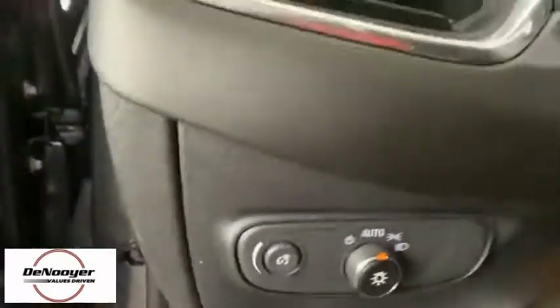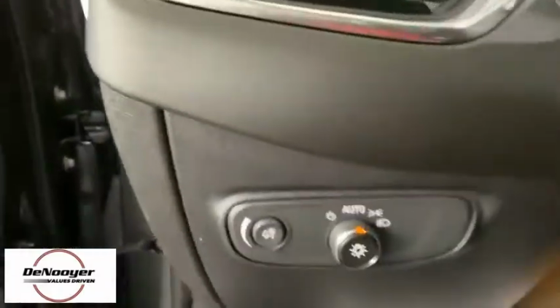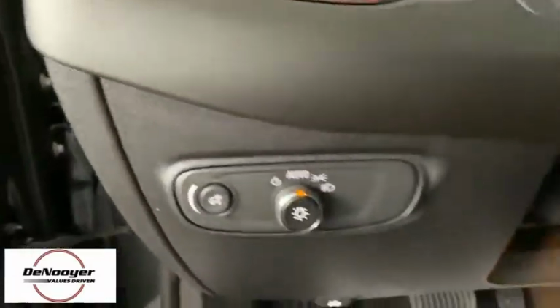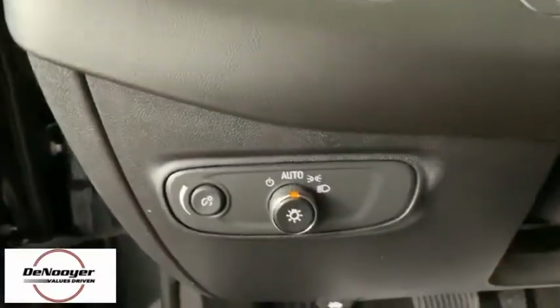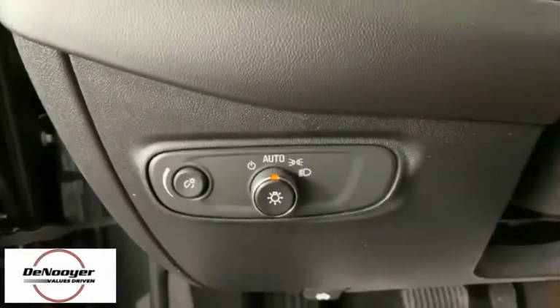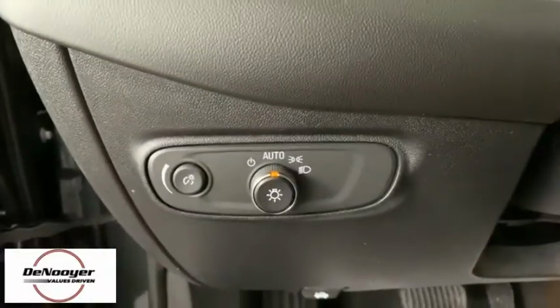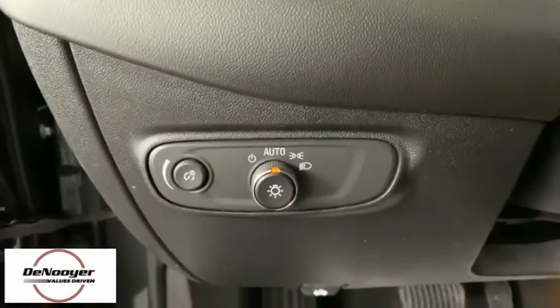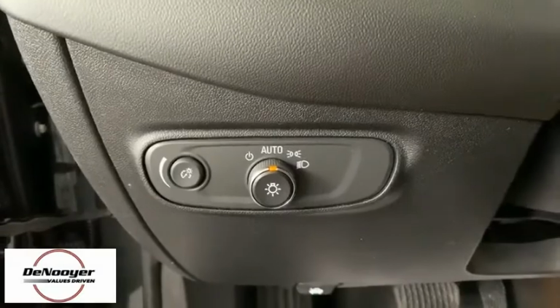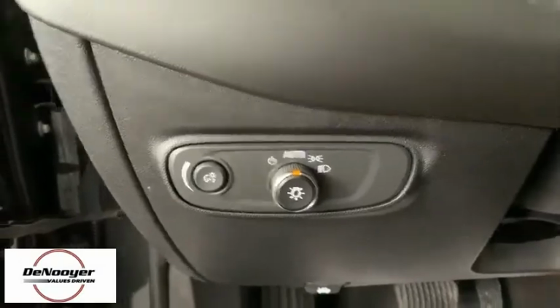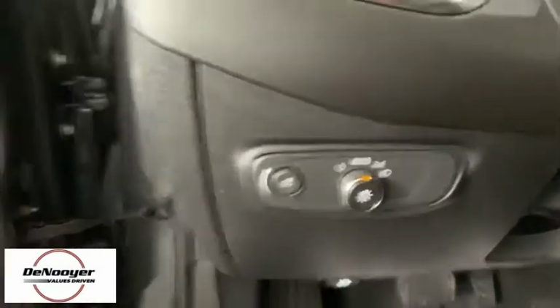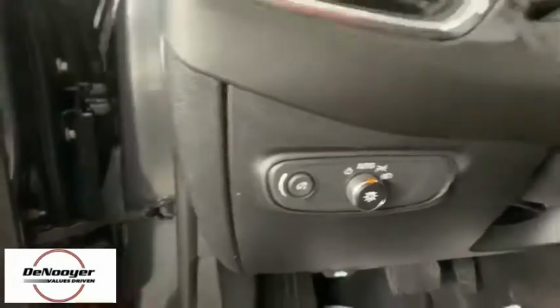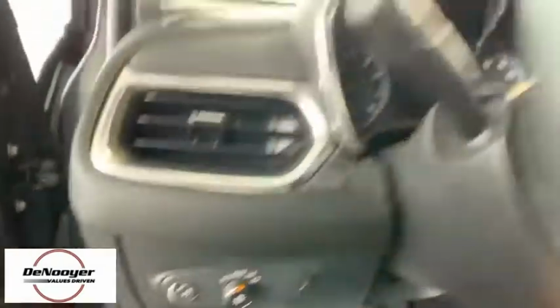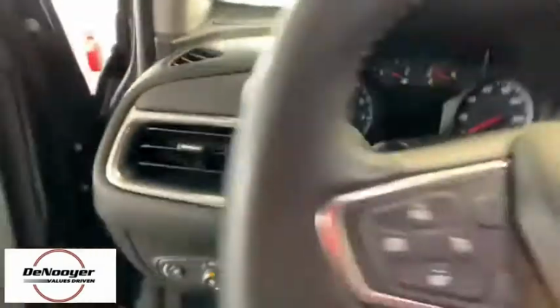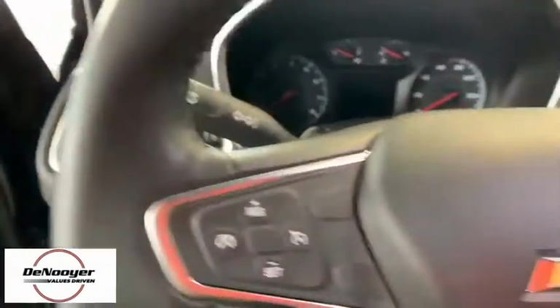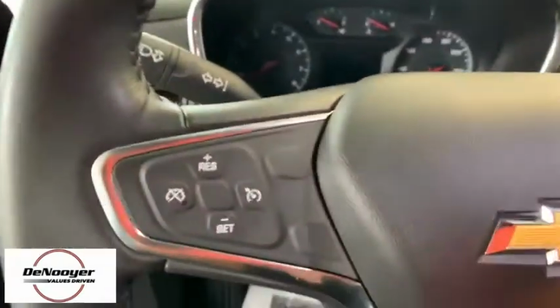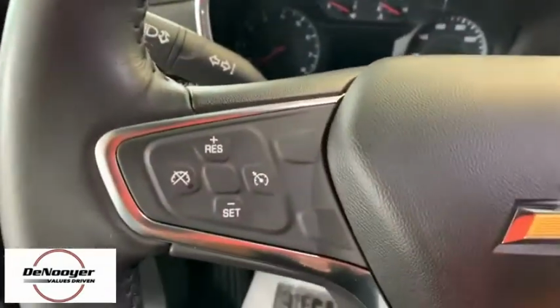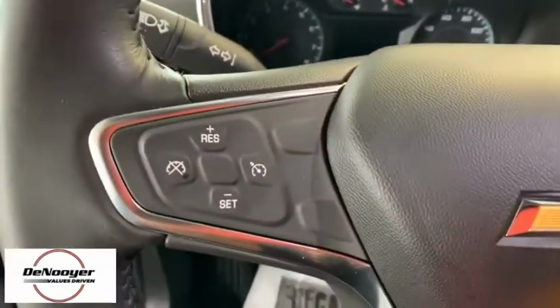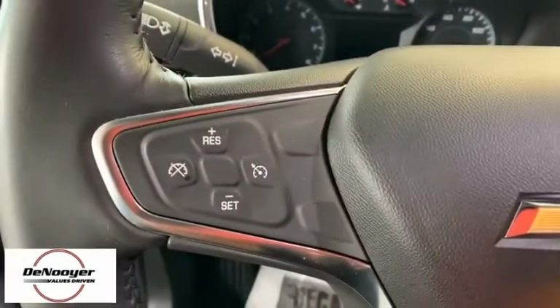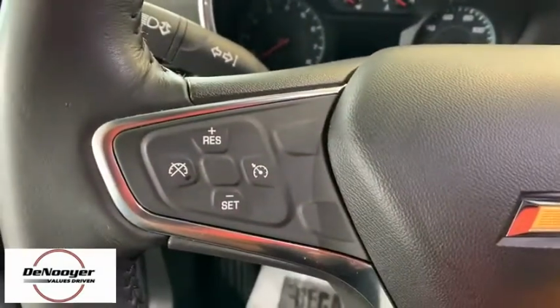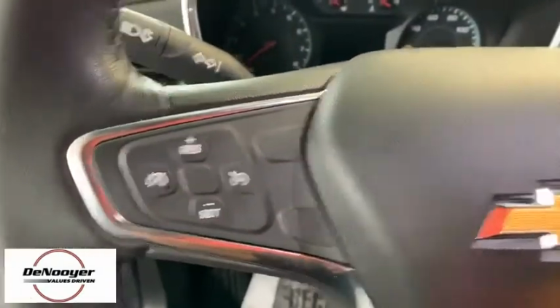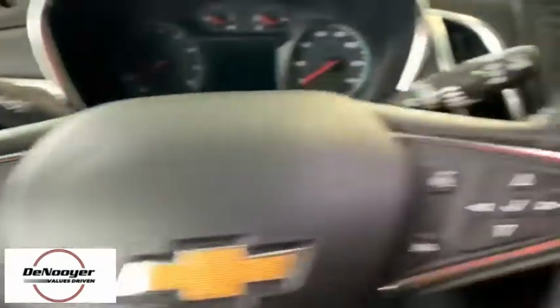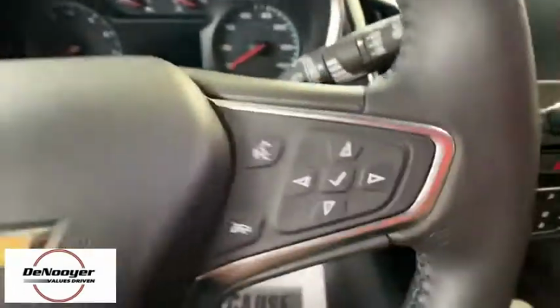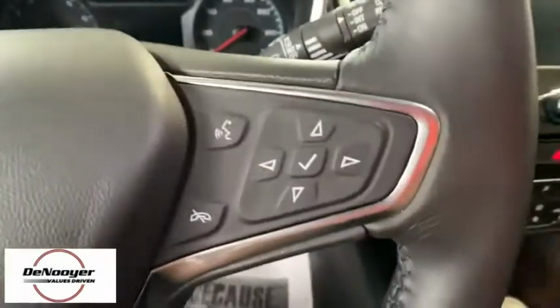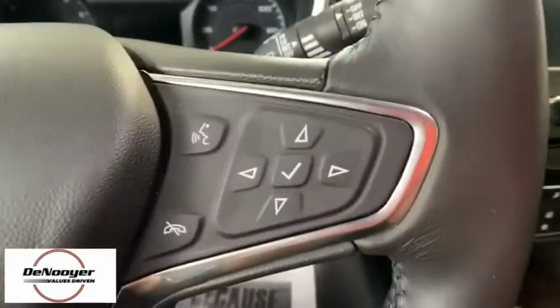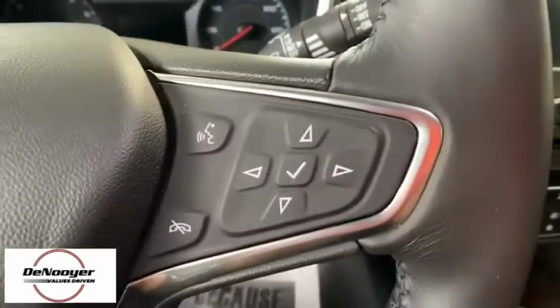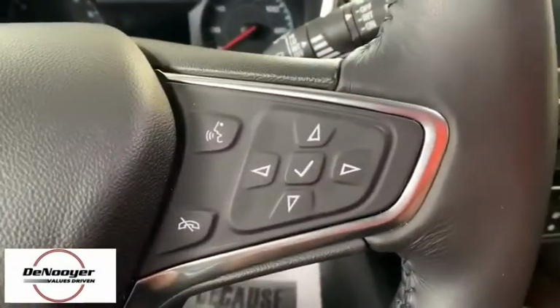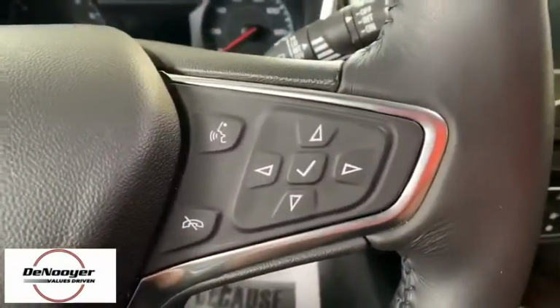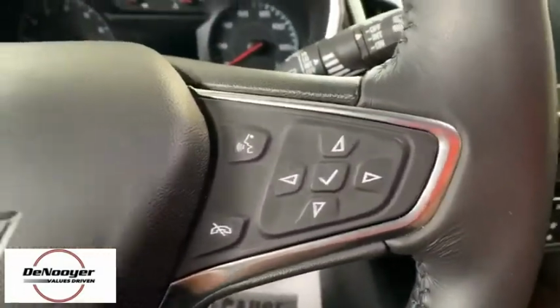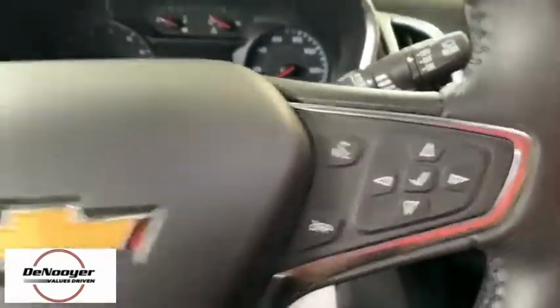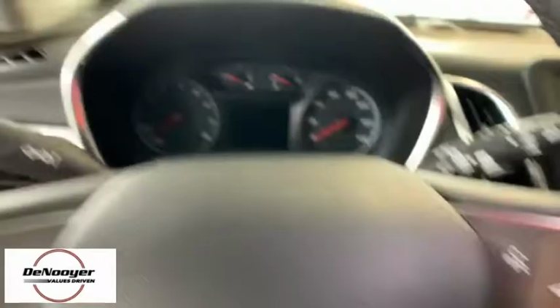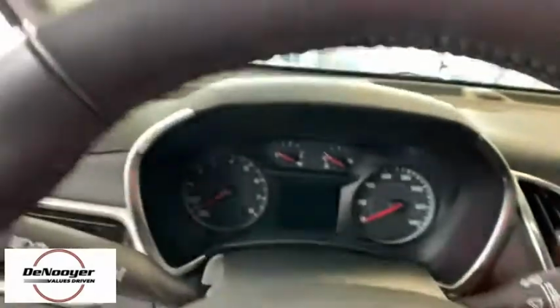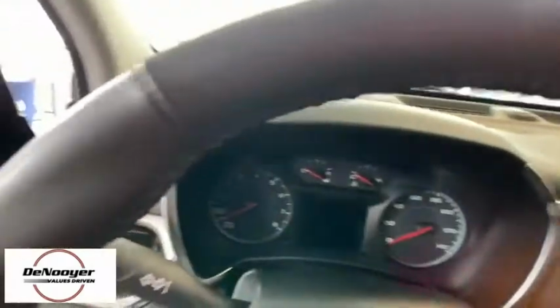Brake assist, panic alarm, overhead console, tachometer, power driver's seat, front bucket seats, front reading lamps.